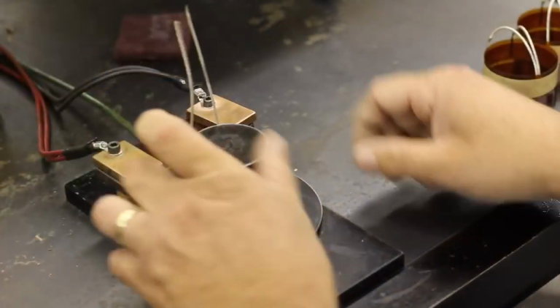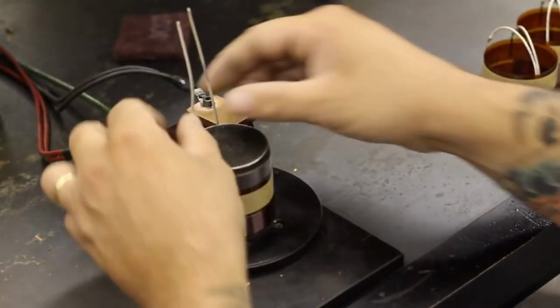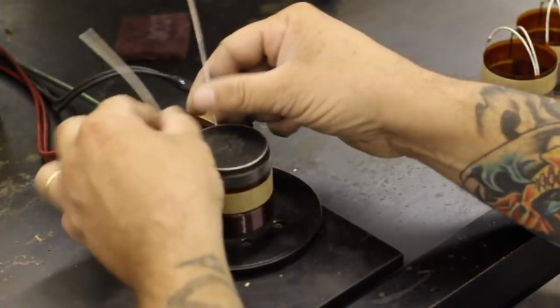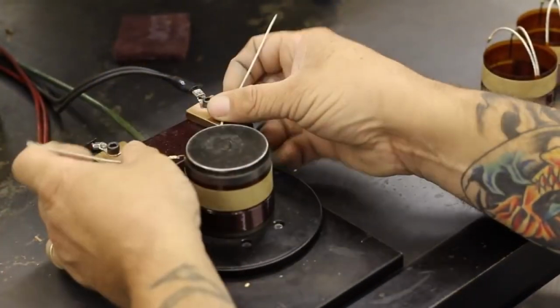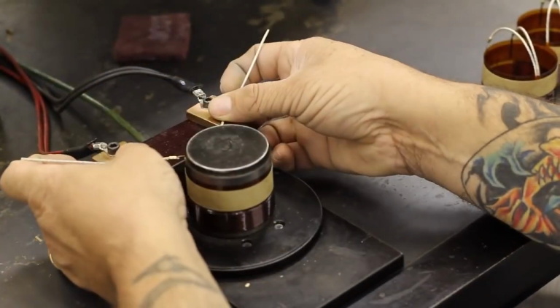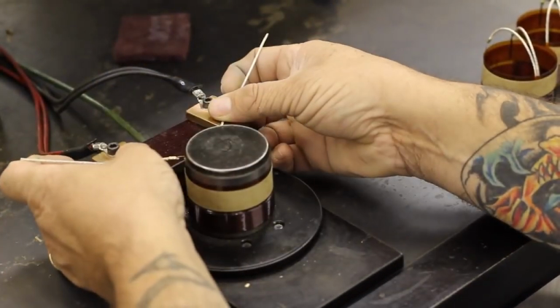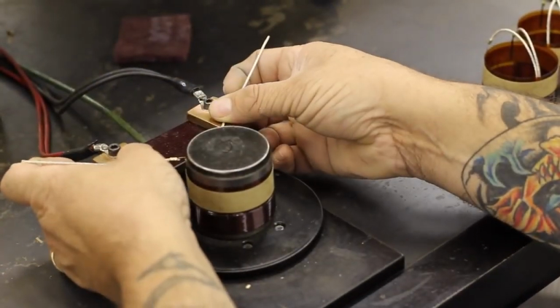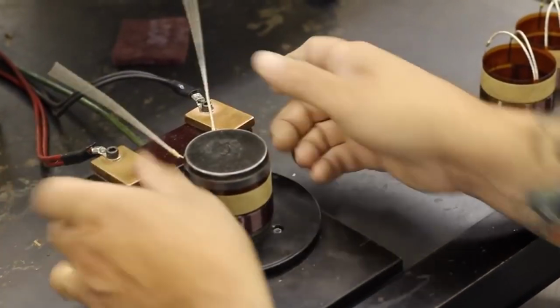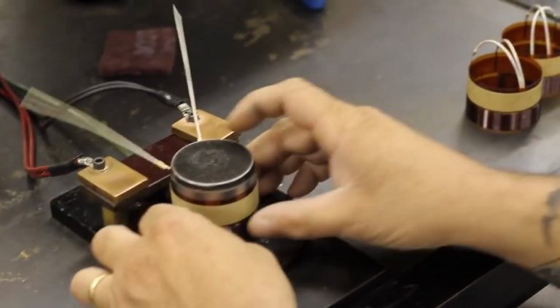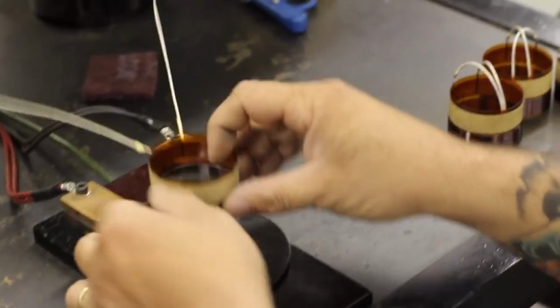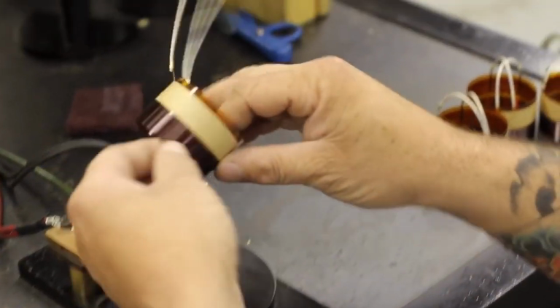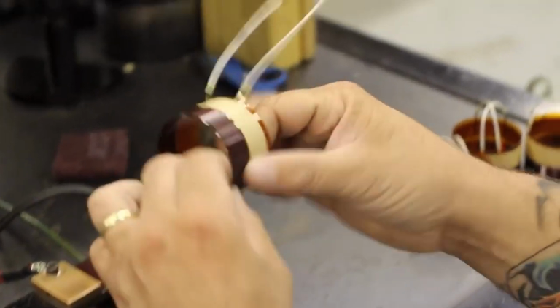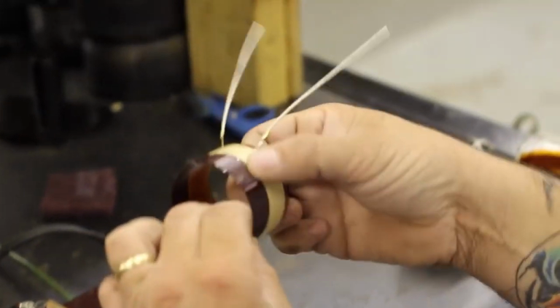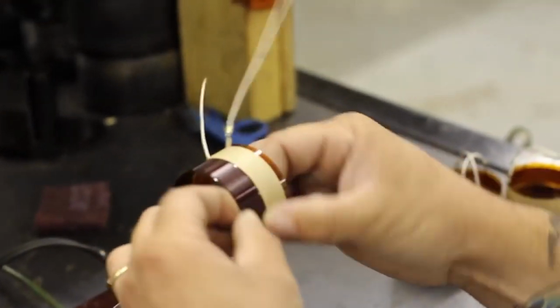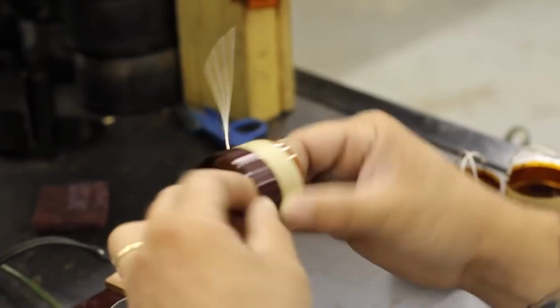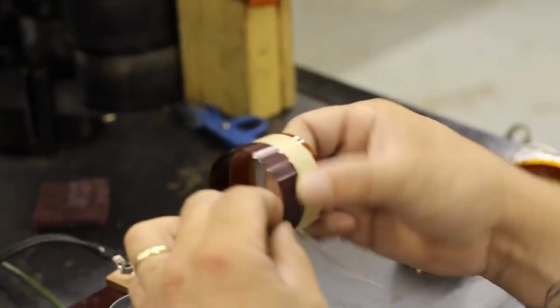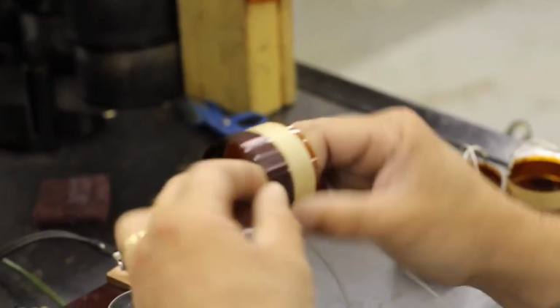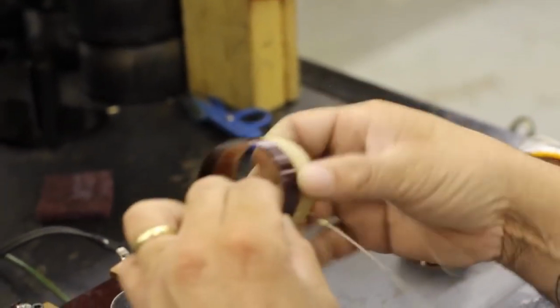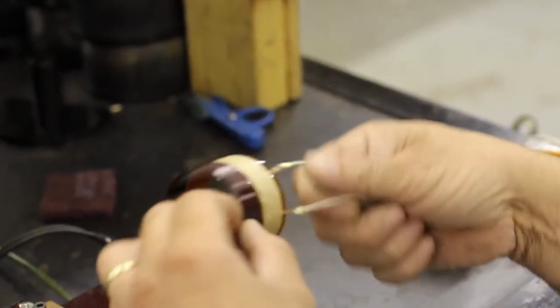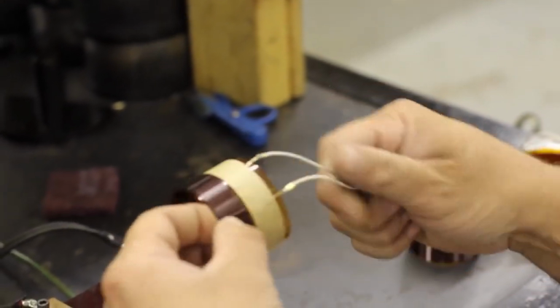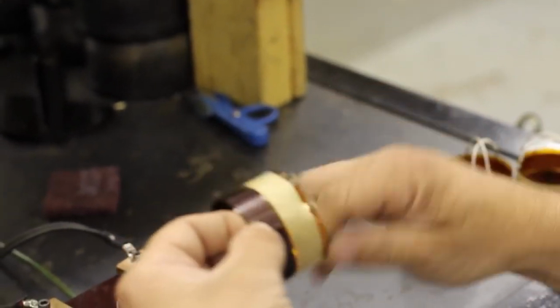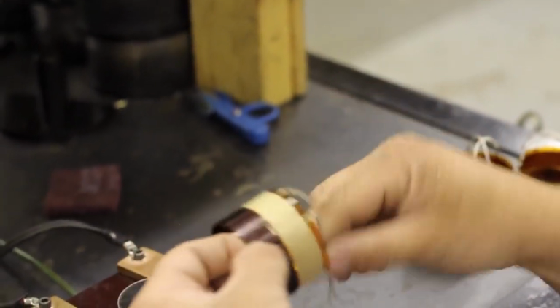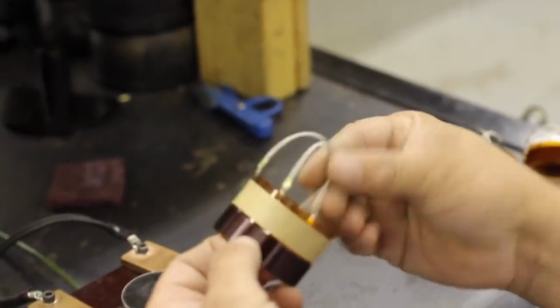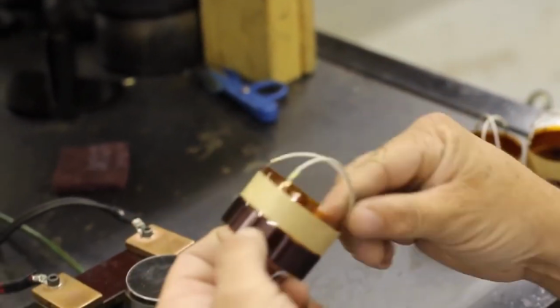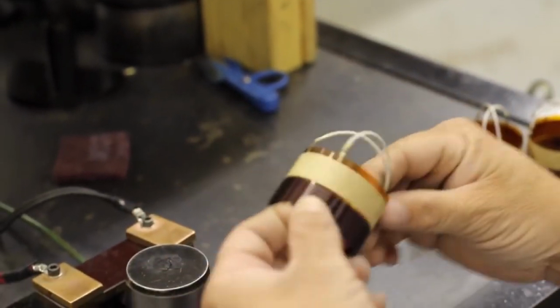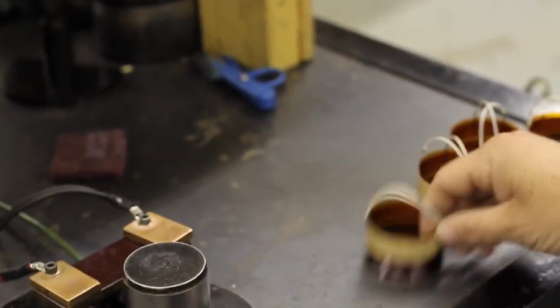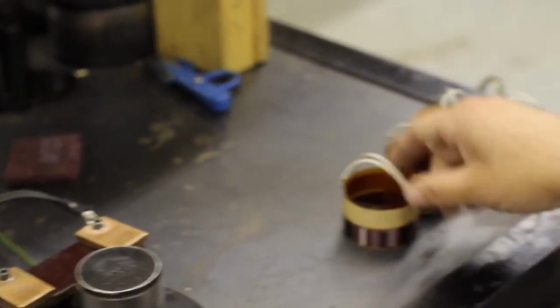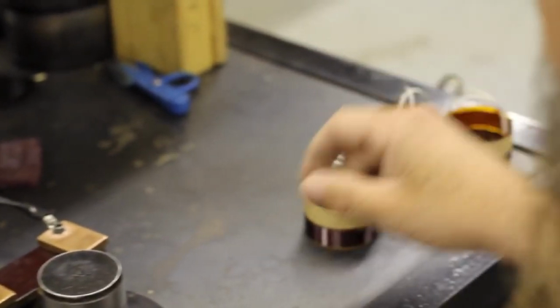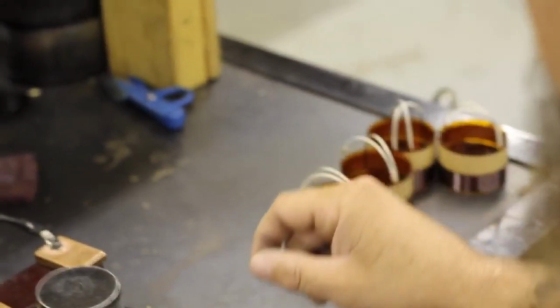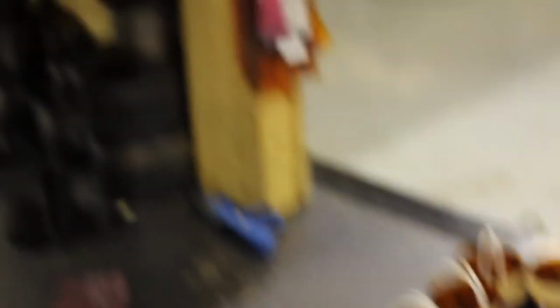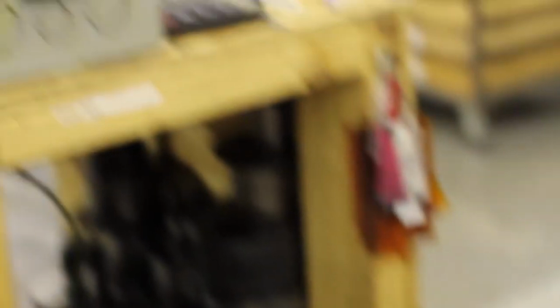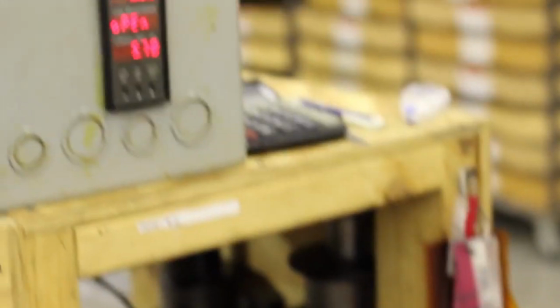The final step is our quality inspection. This is where we check the DC resistance and overall quality of the coil.